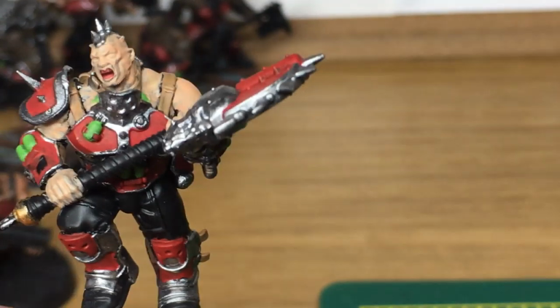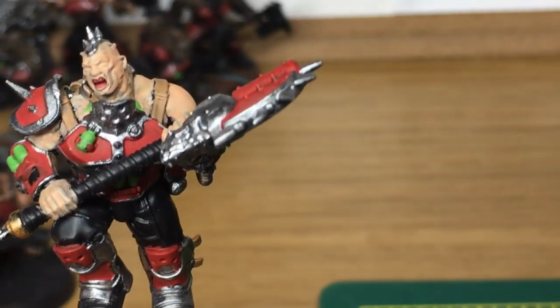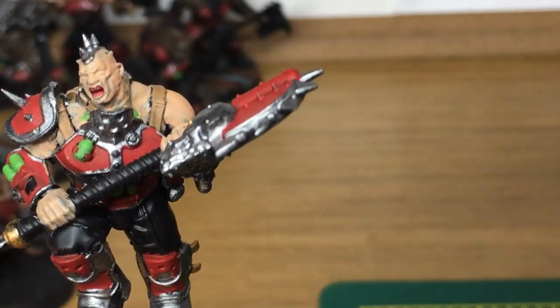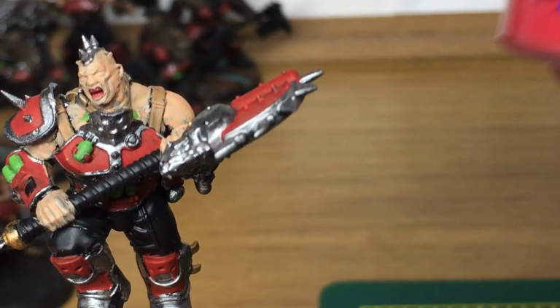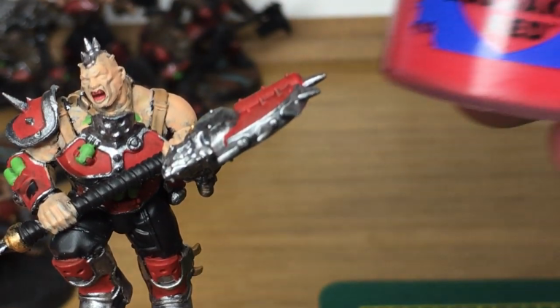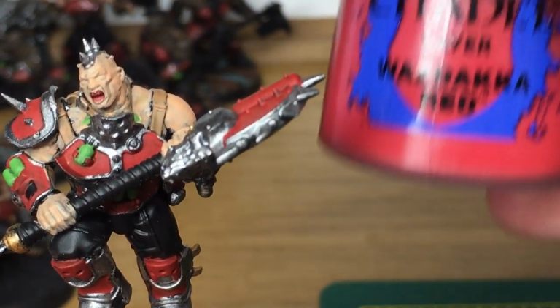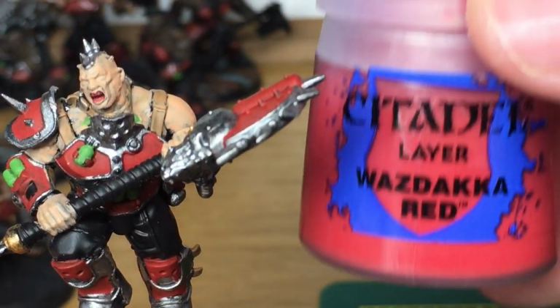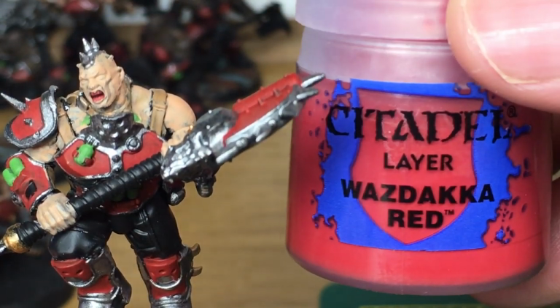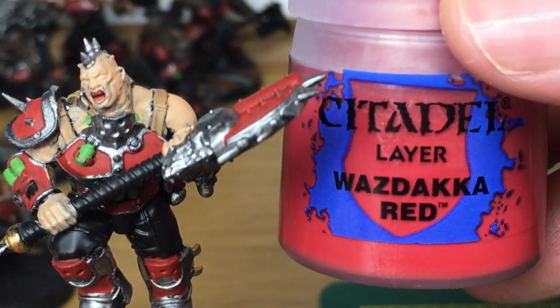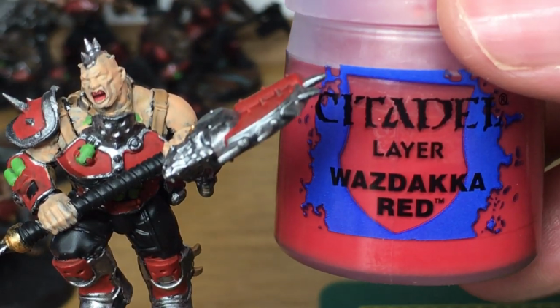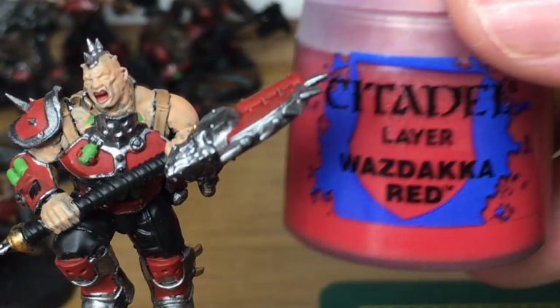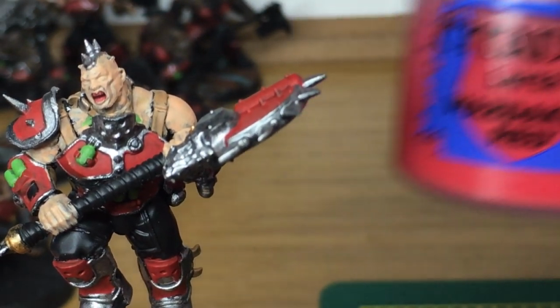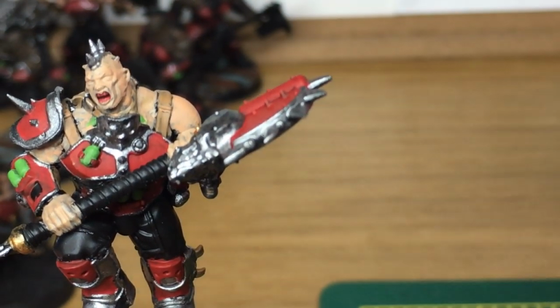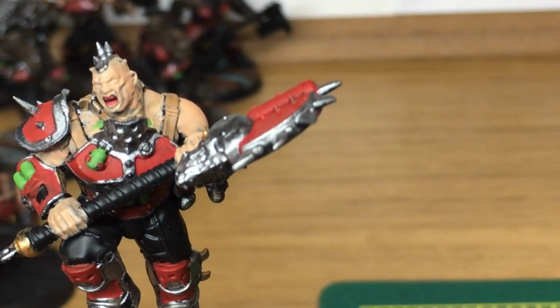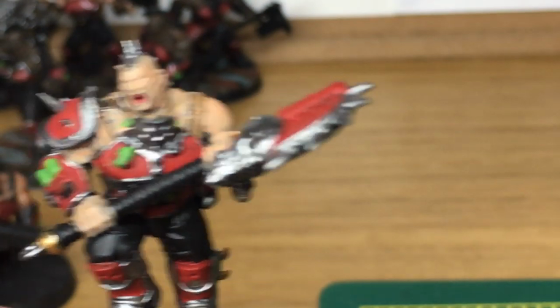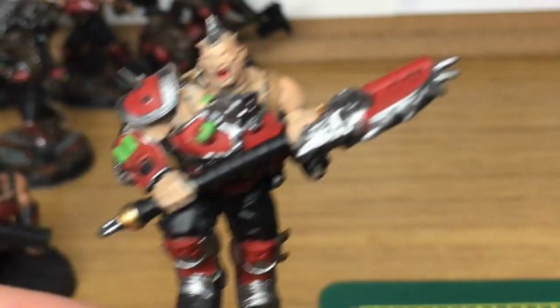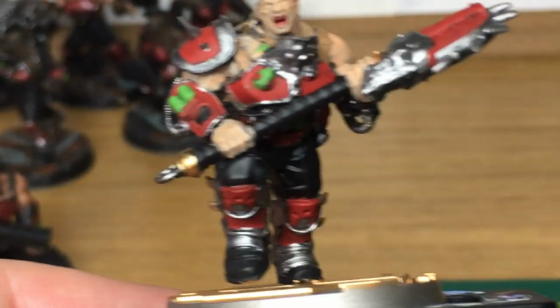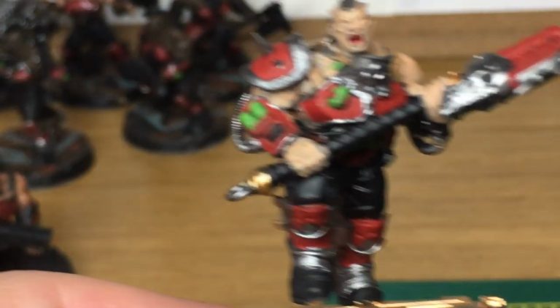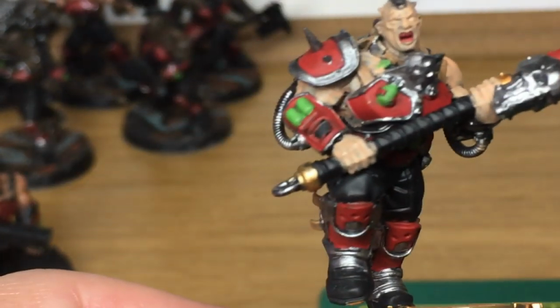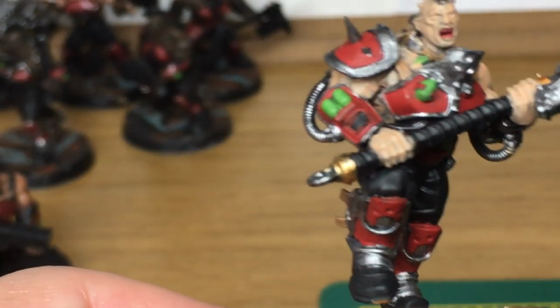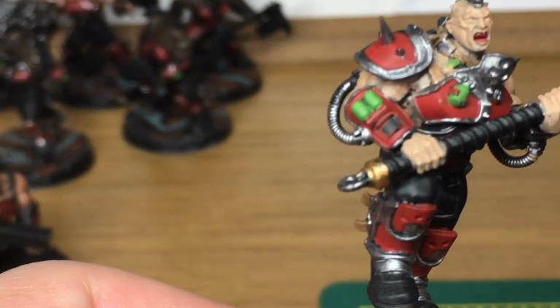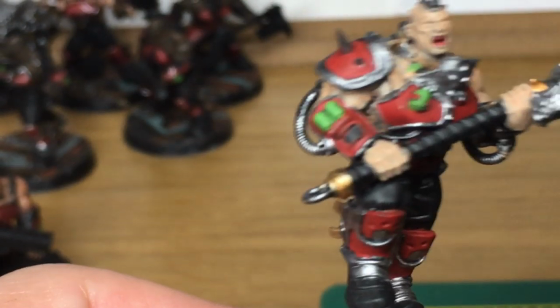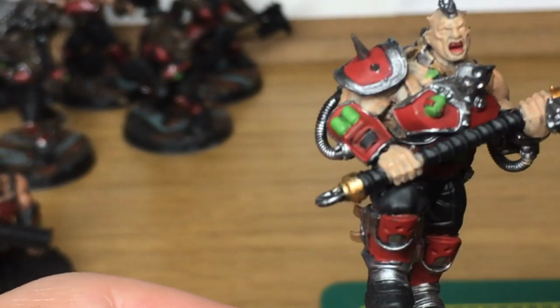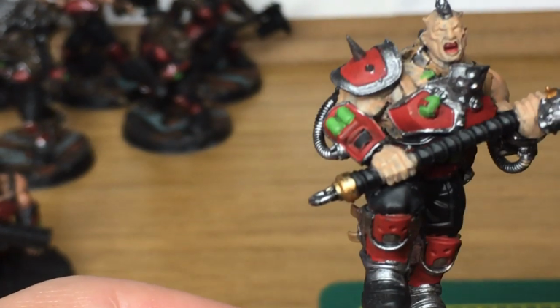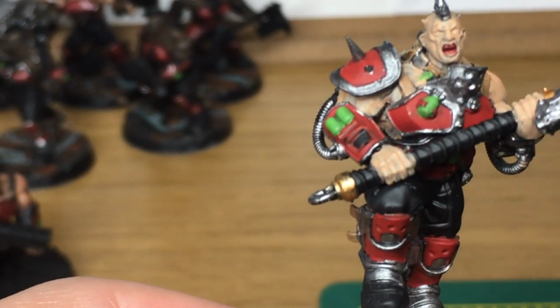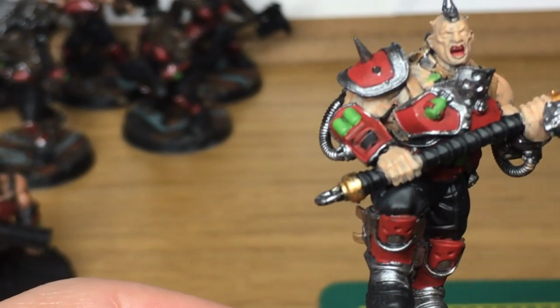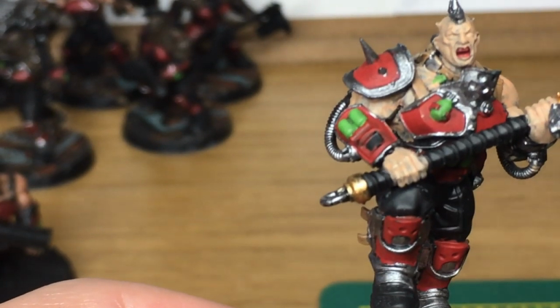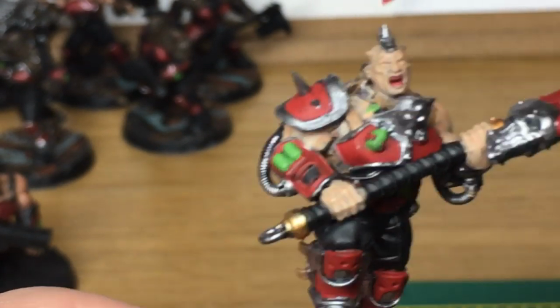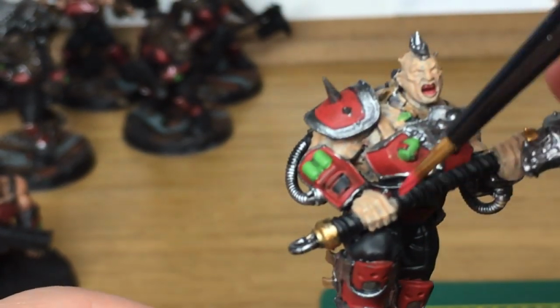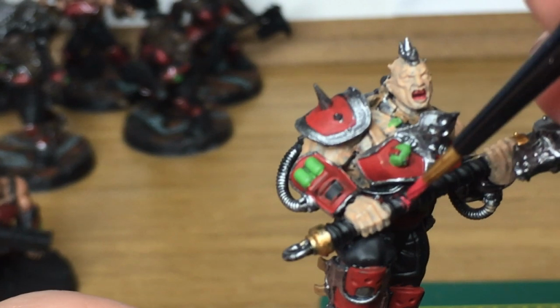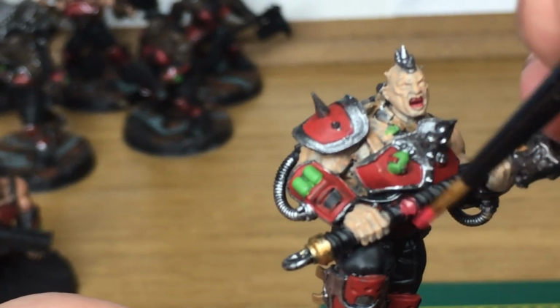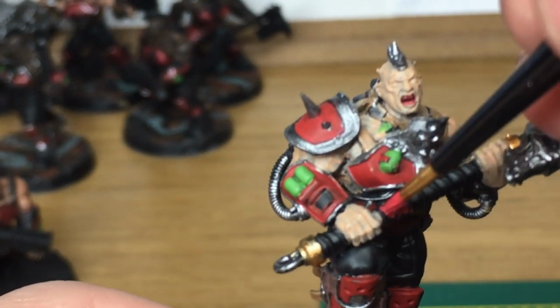Next up it's Citadel Wazdaka Red. I'm going to use that to do the straps on his handle.